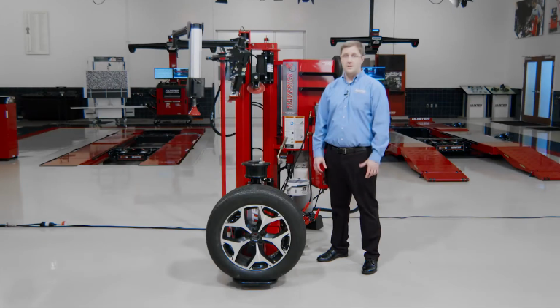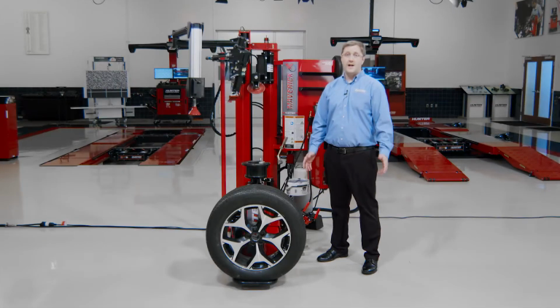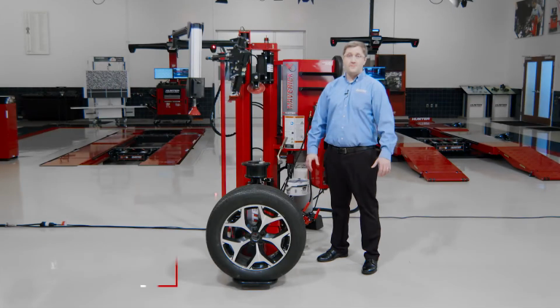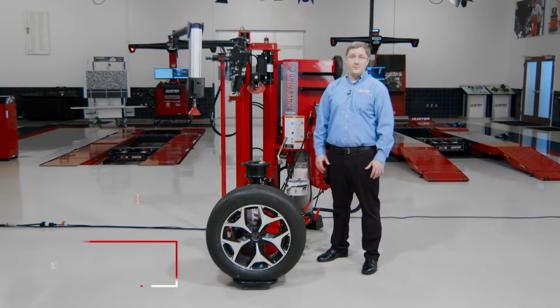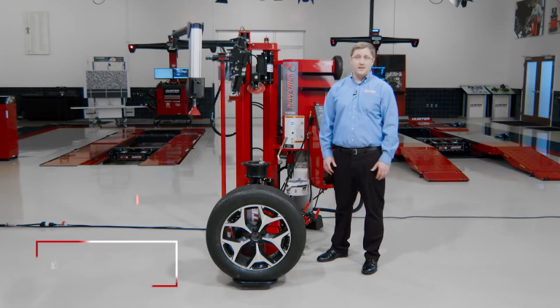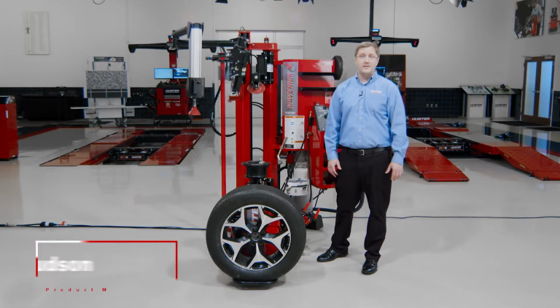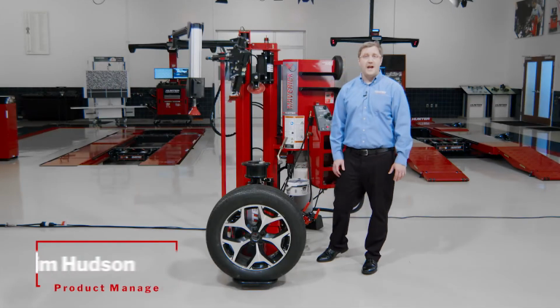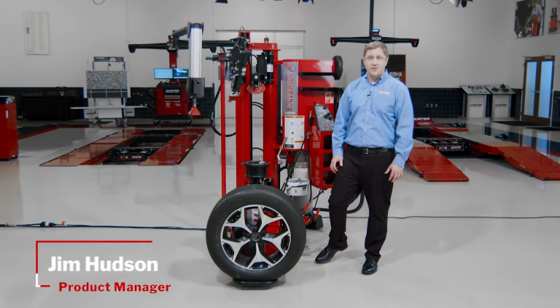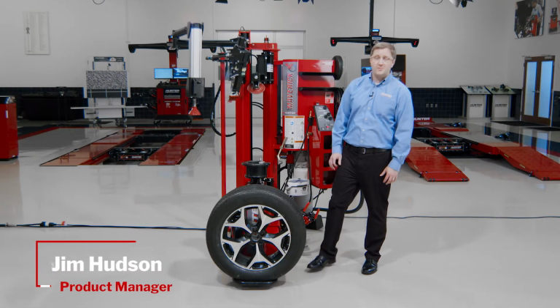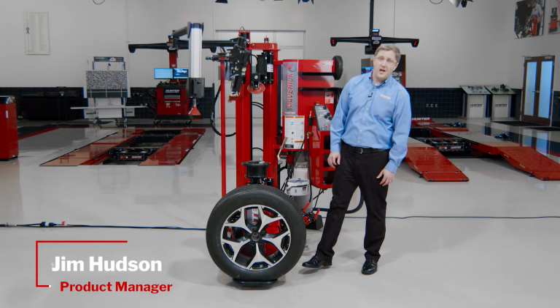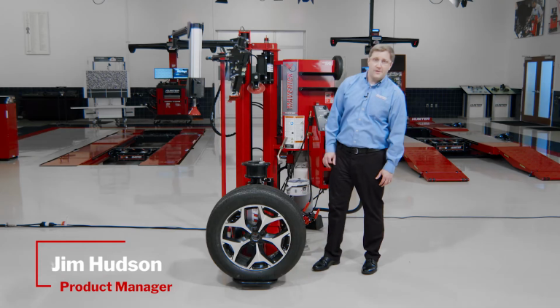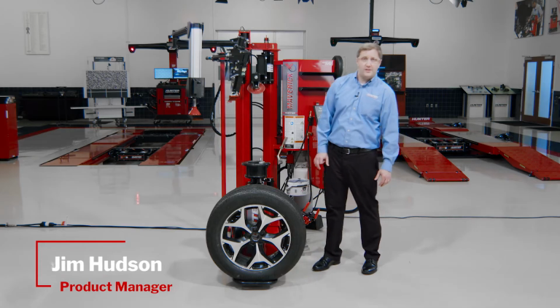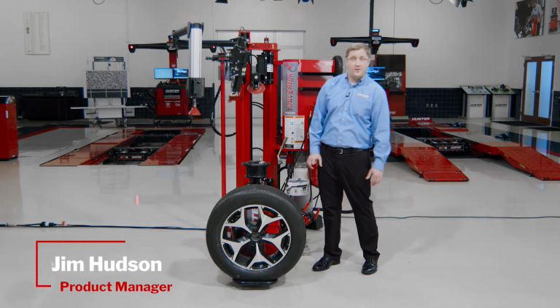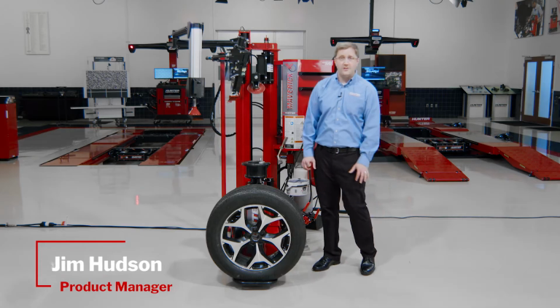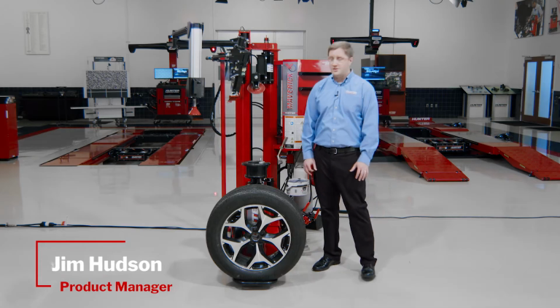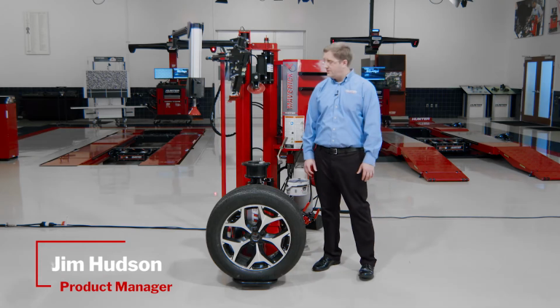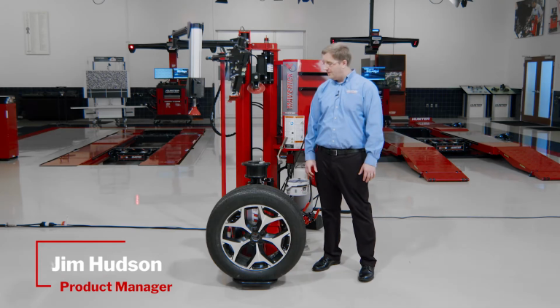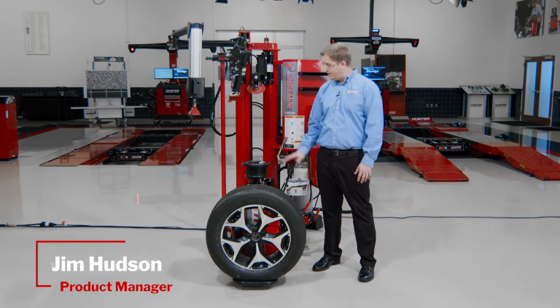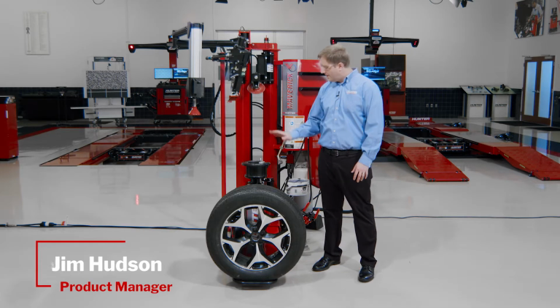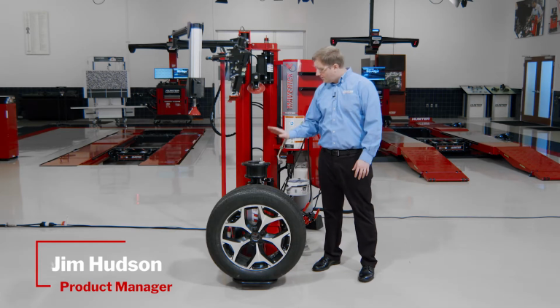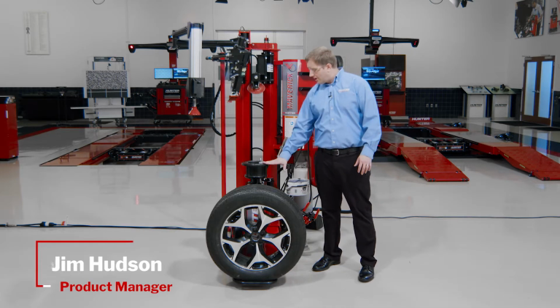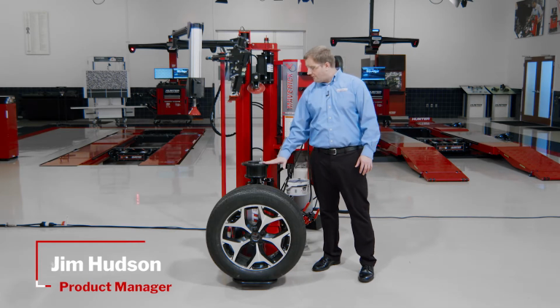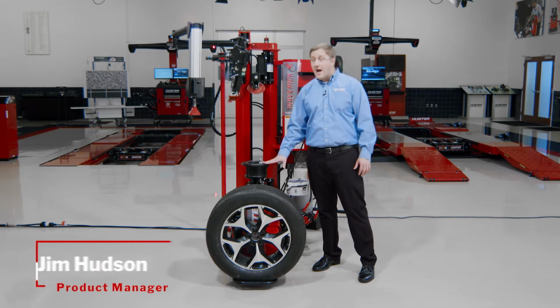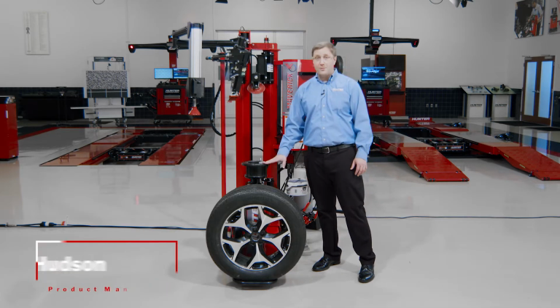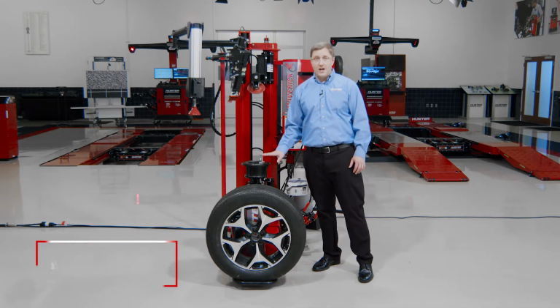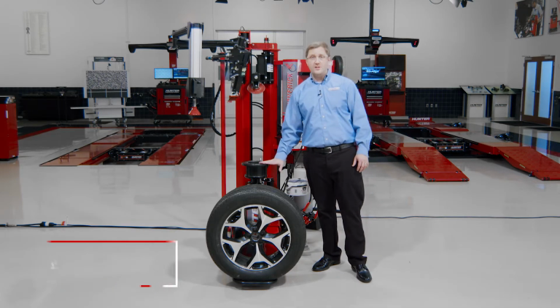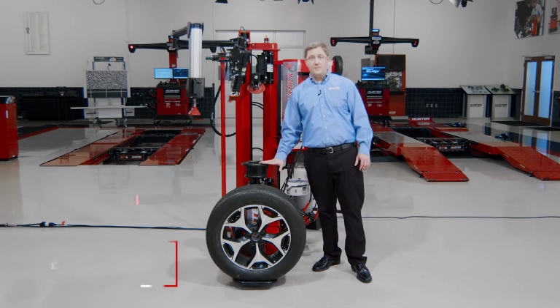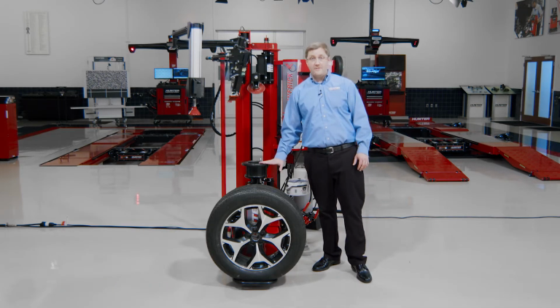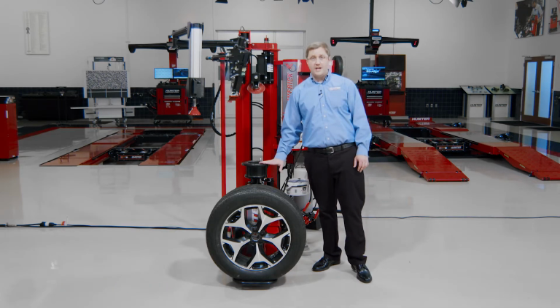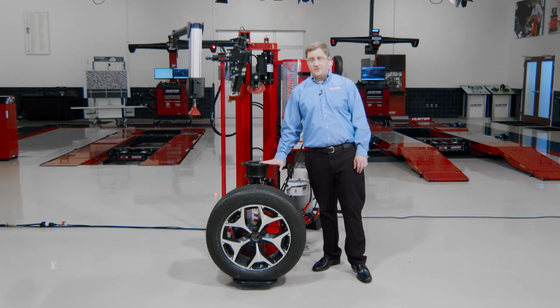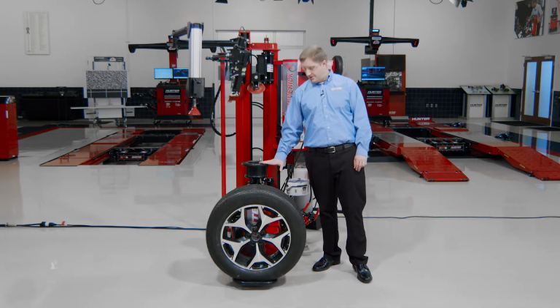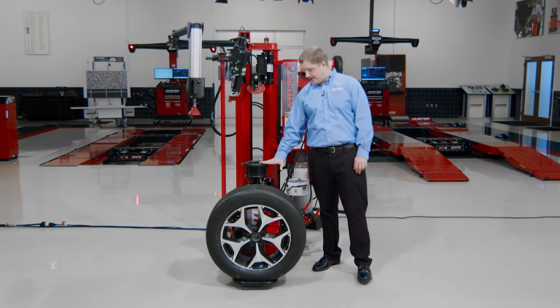Hi, I'm Jim Hudson, Tire Changer Product Manager for Hunter Engineering Company. We're going to go over the operation of the Maverick Tire Changer today.